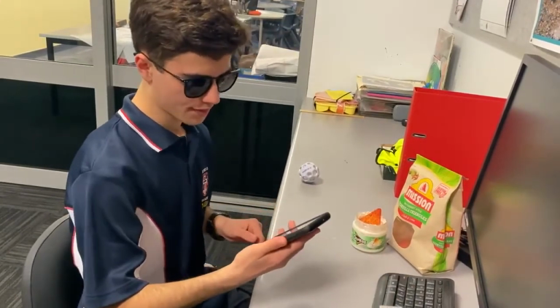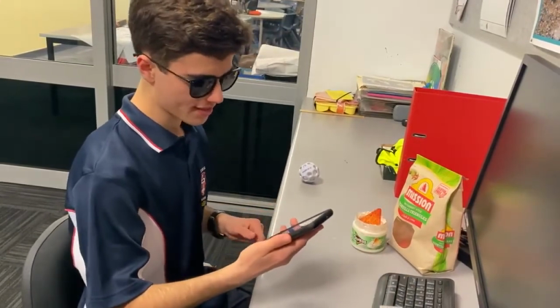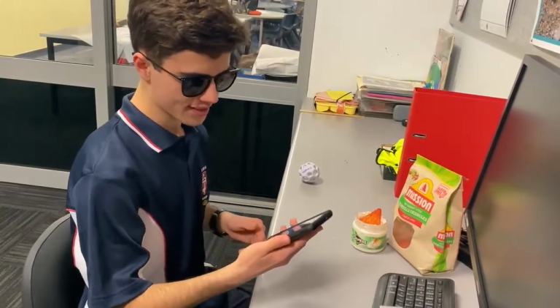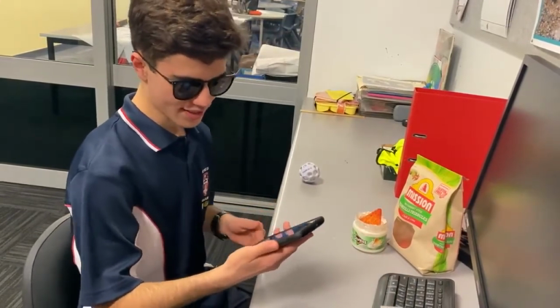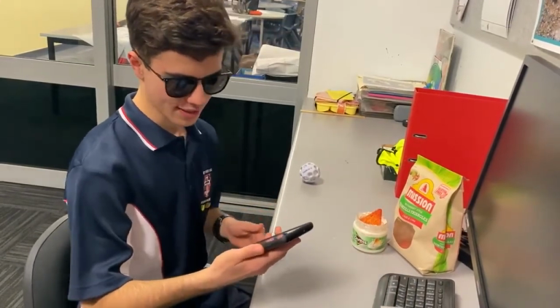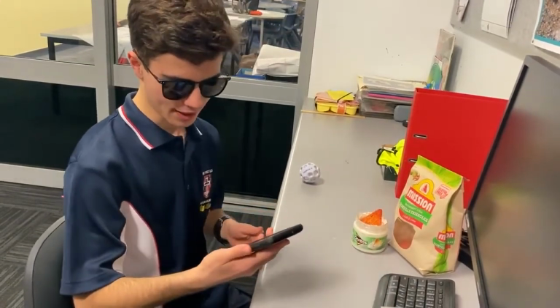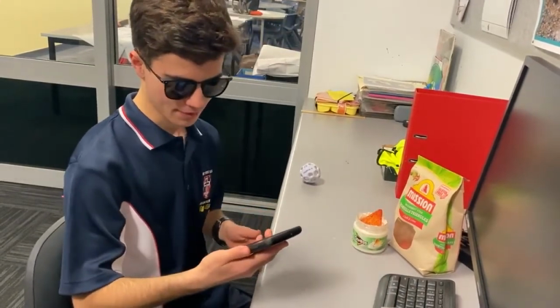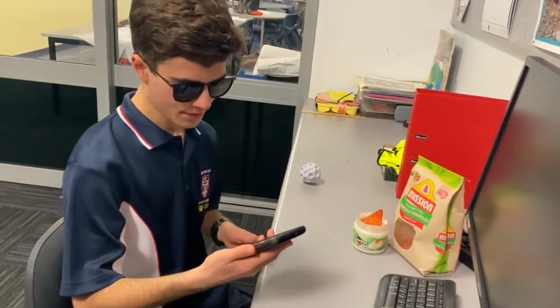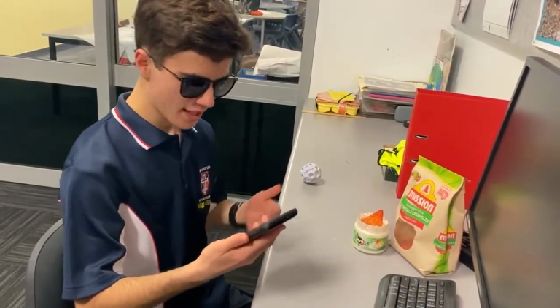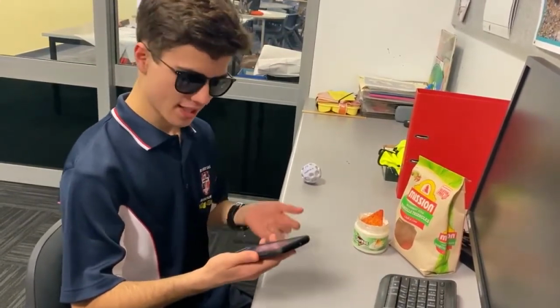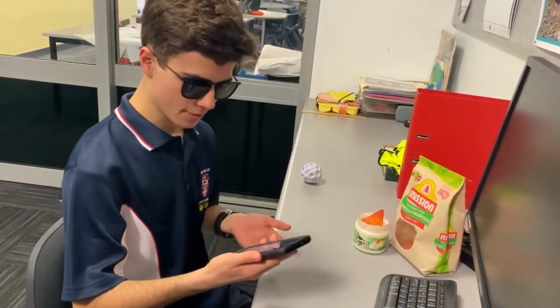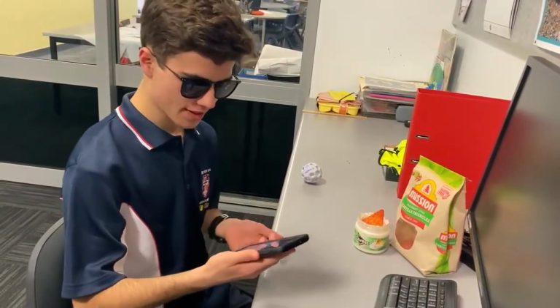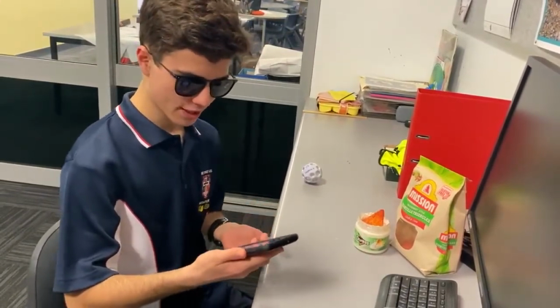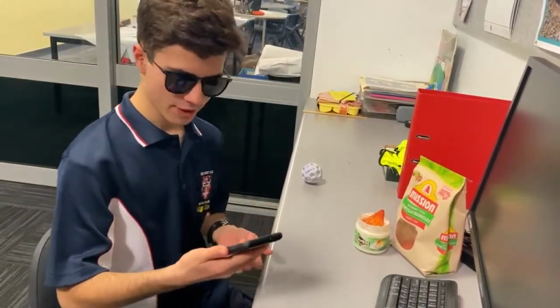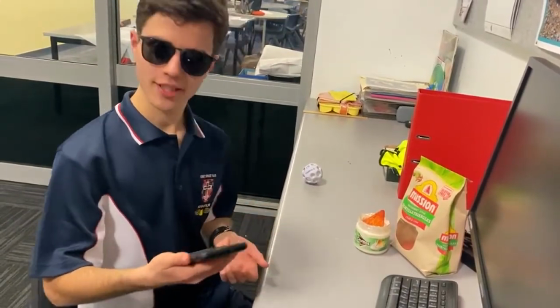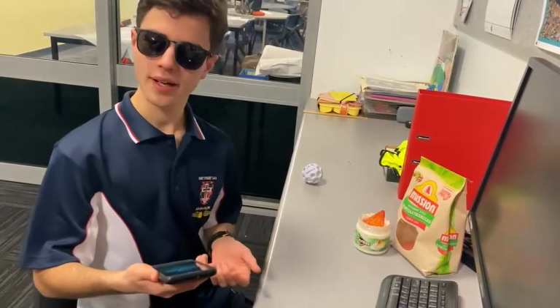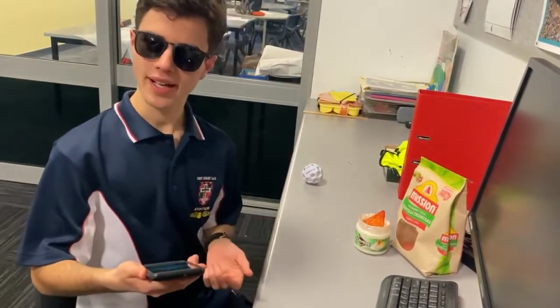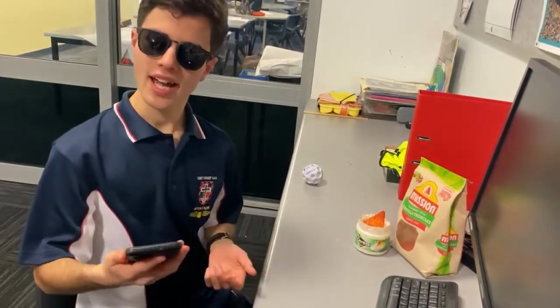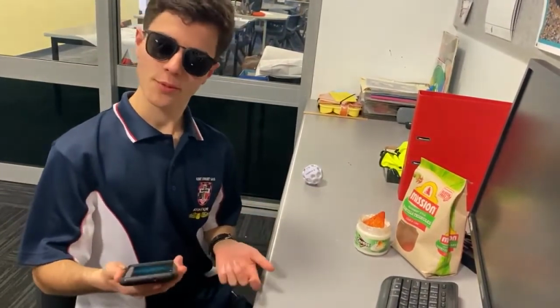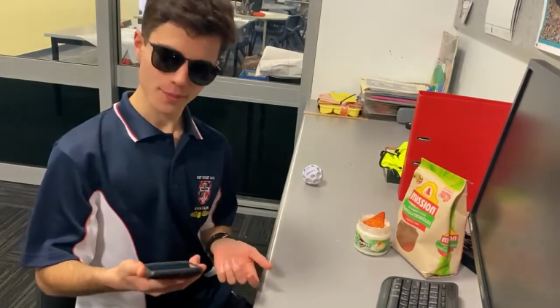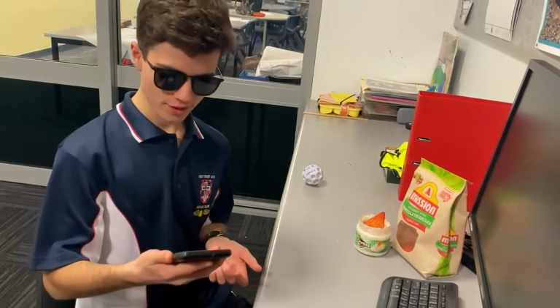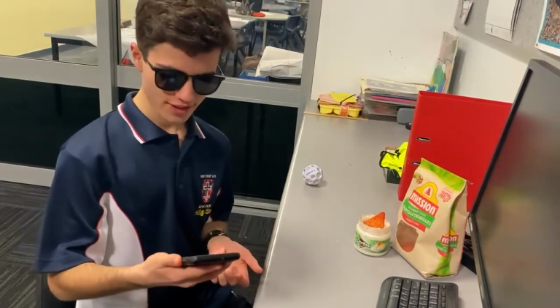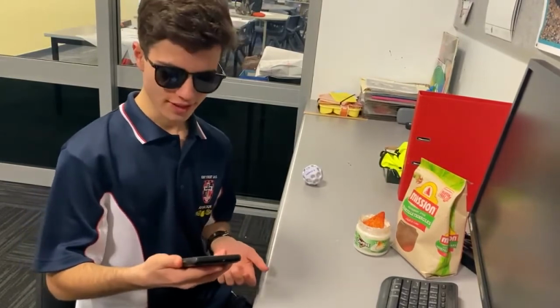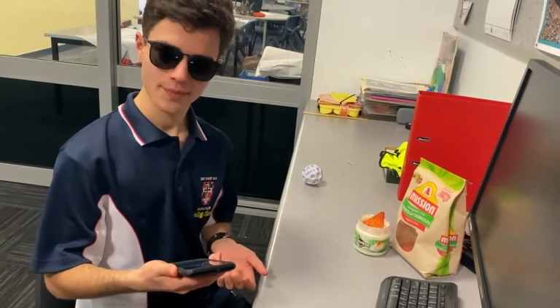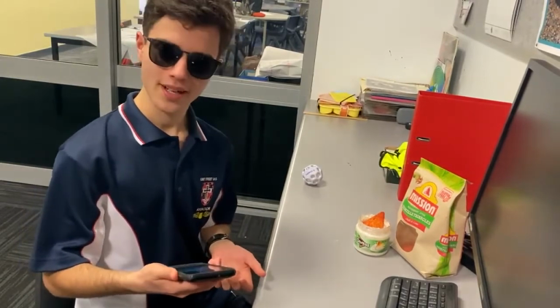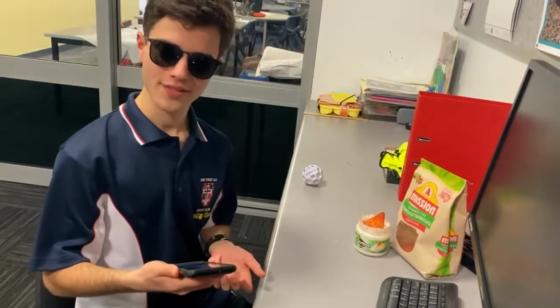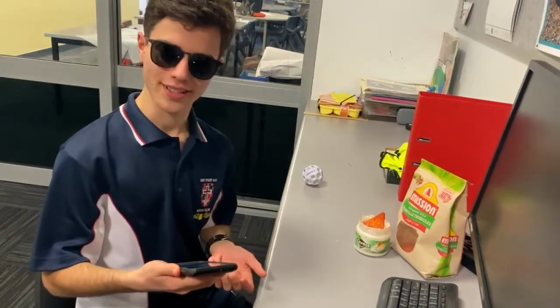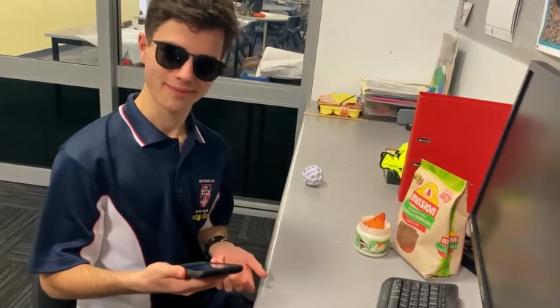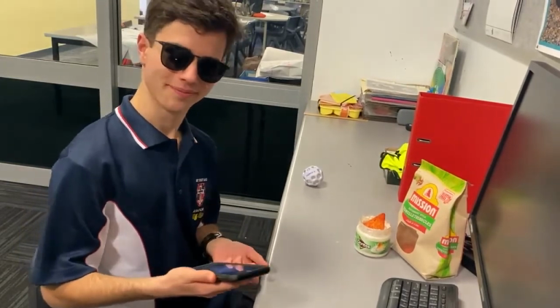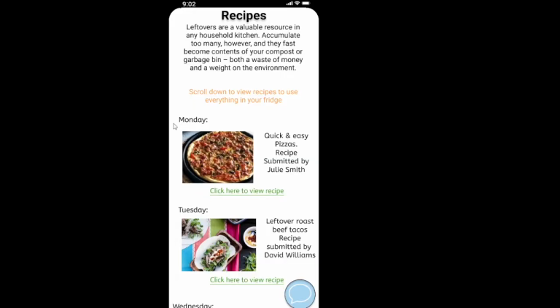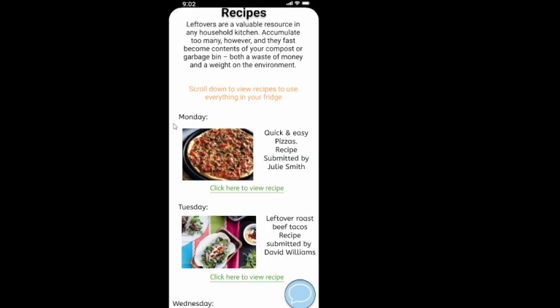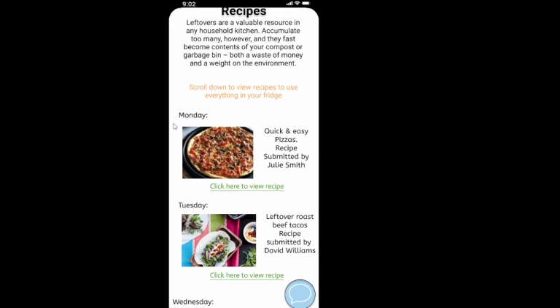That's the SnapSnap app. It's telling me exactly what I need to buy and what I'm doing for dinner. How convenient.